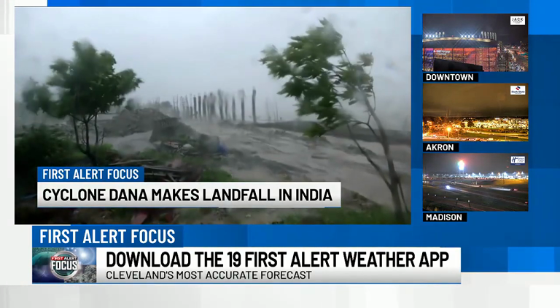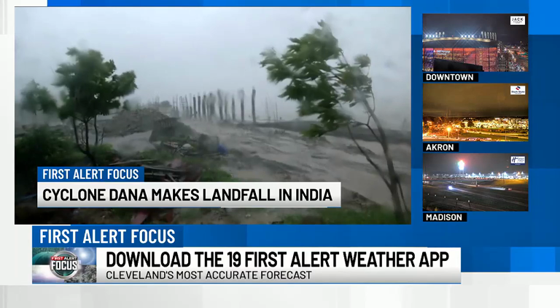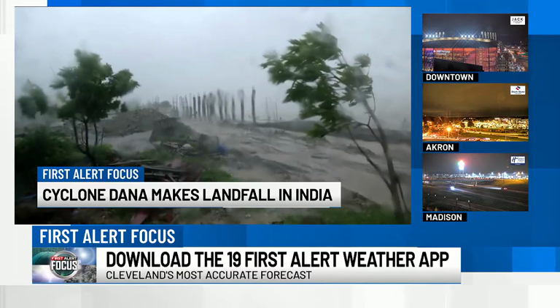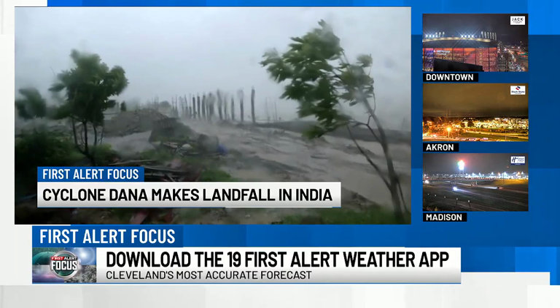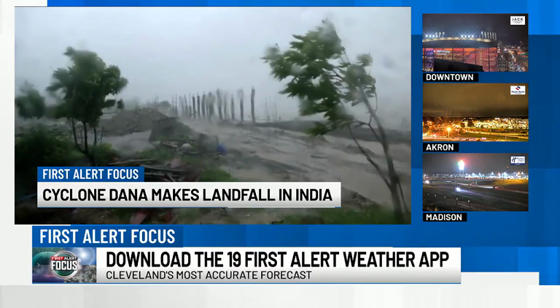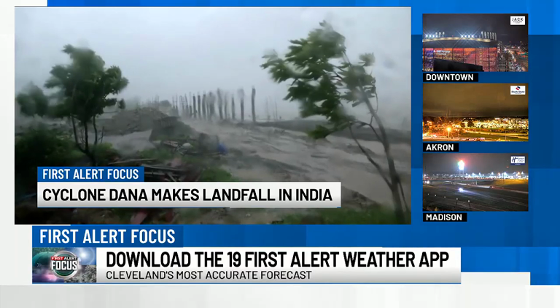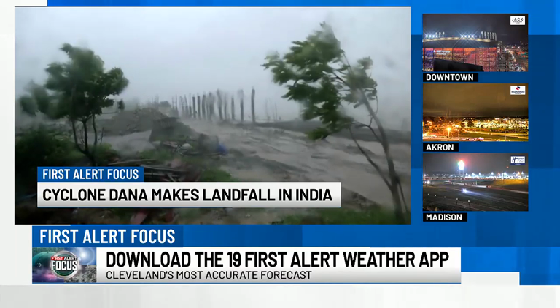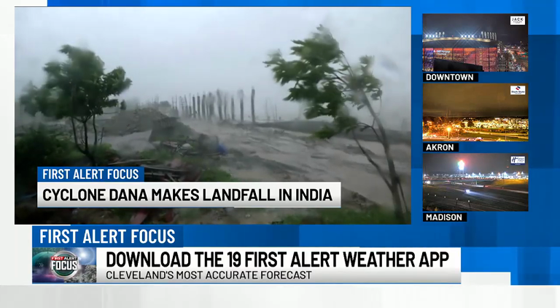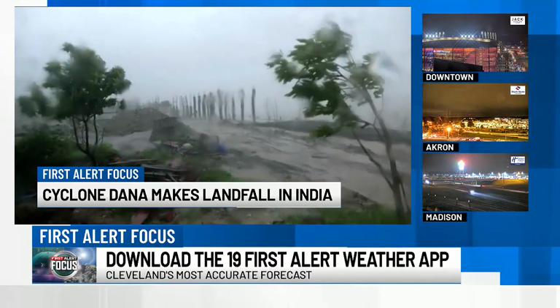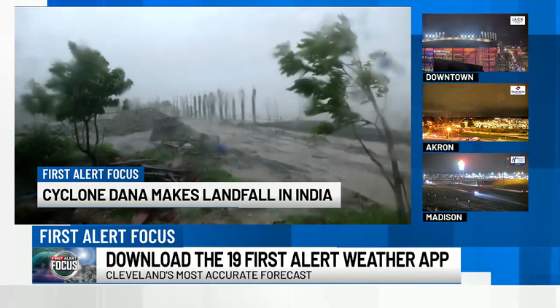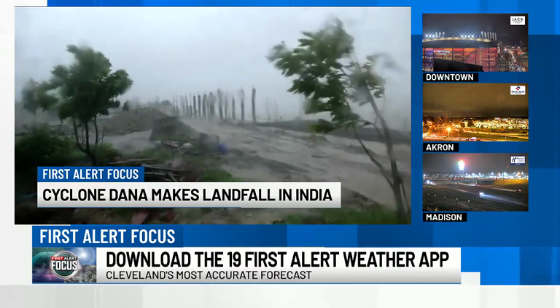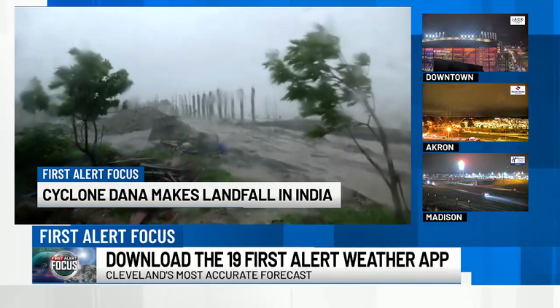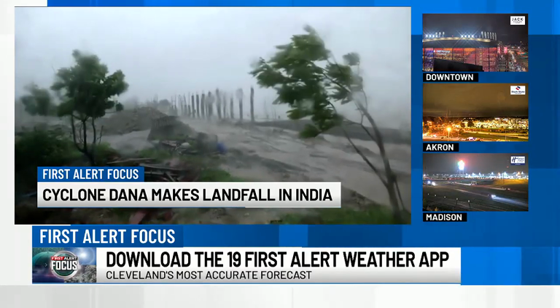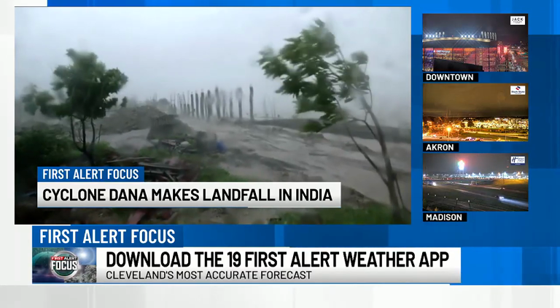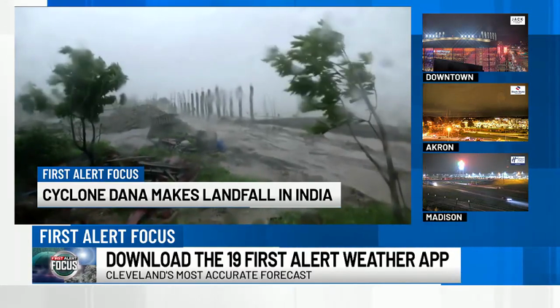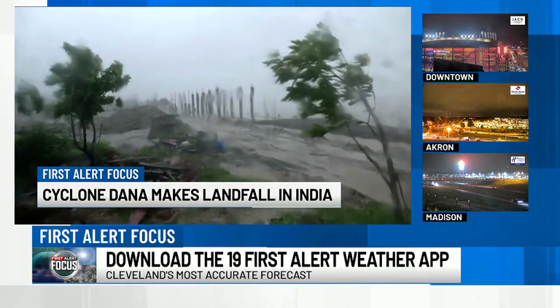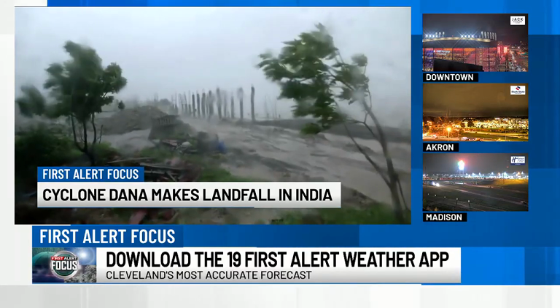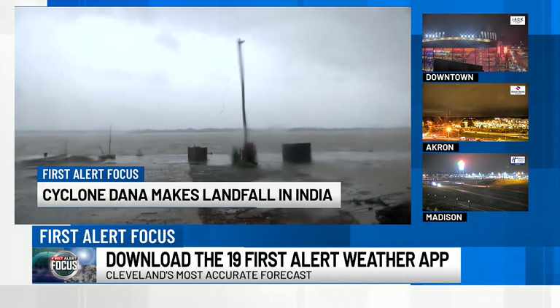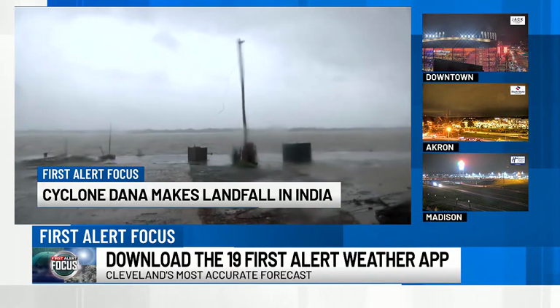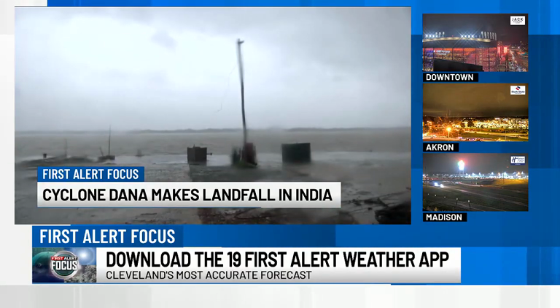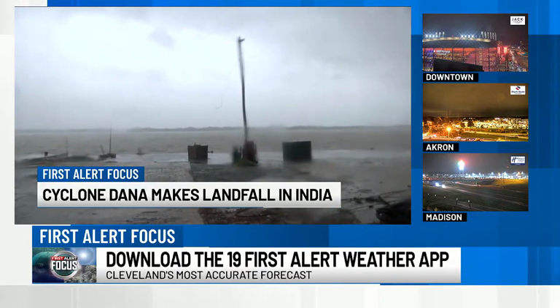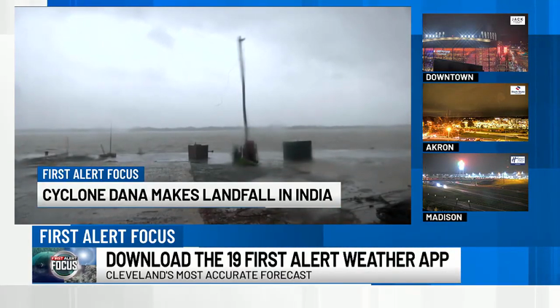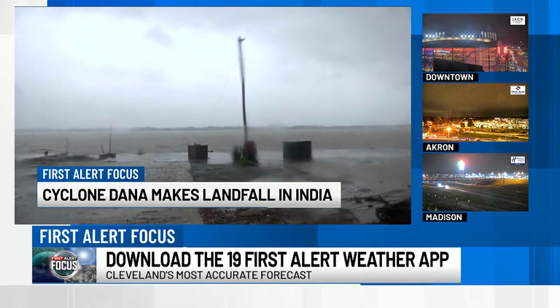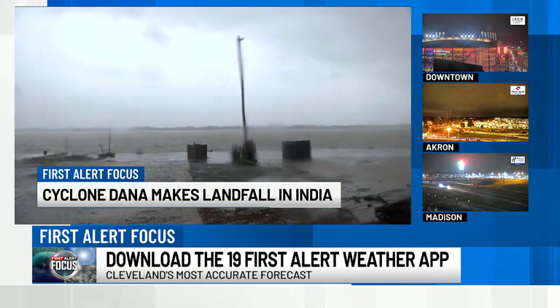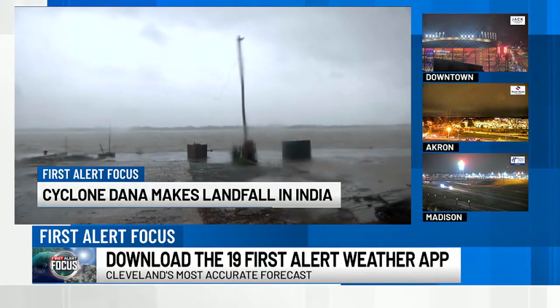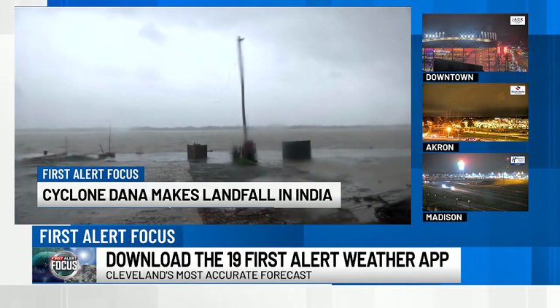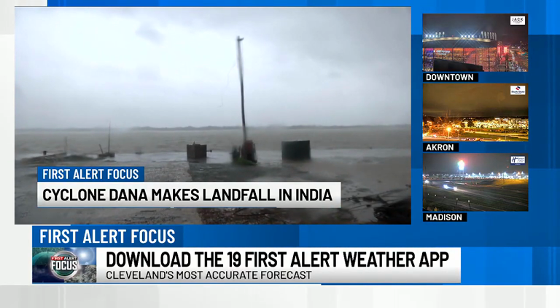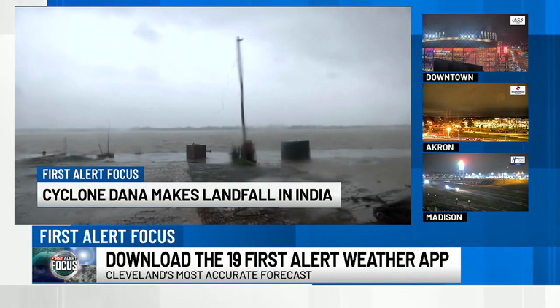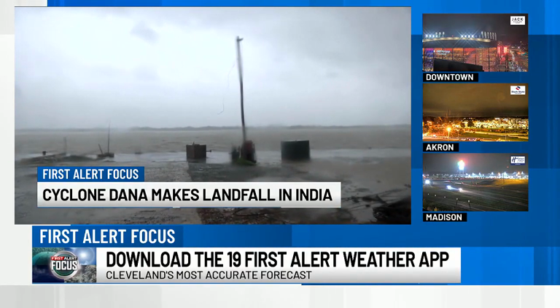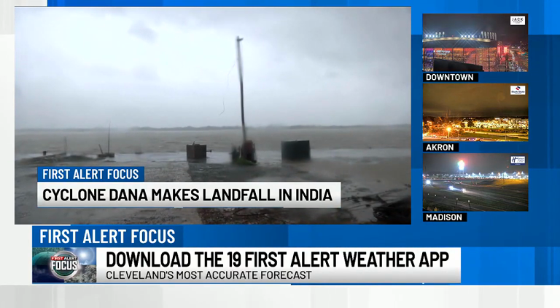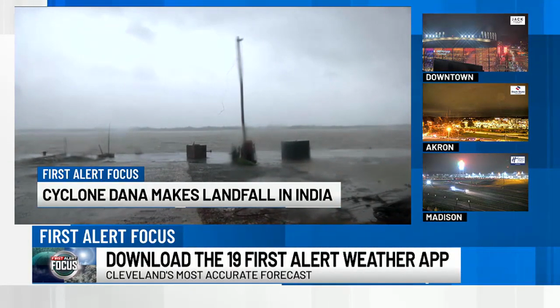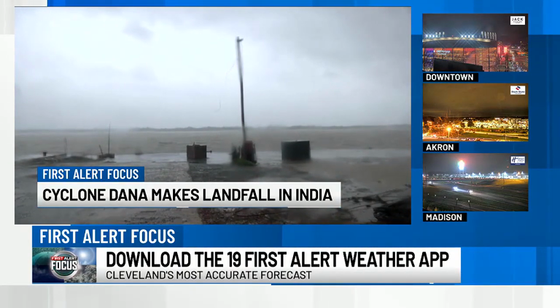Schools were closed and flights canceled. Hundreds of thousands of people were evacuated ahead of the storm.